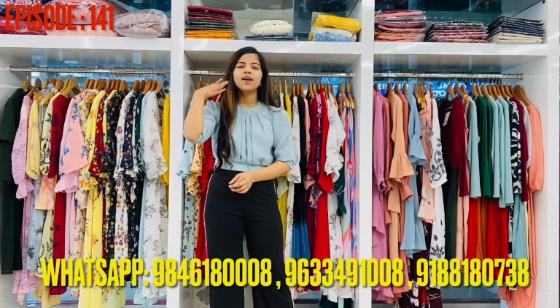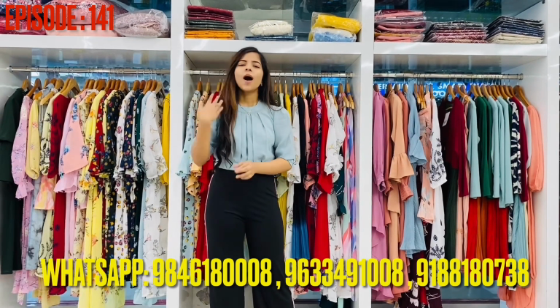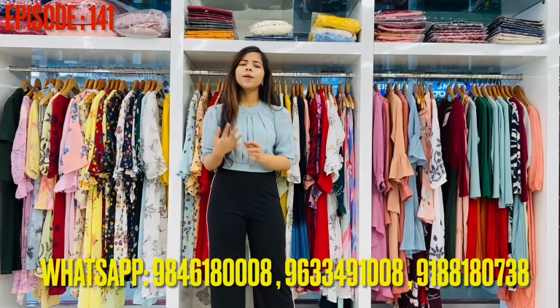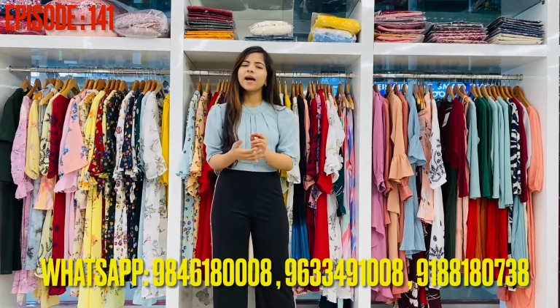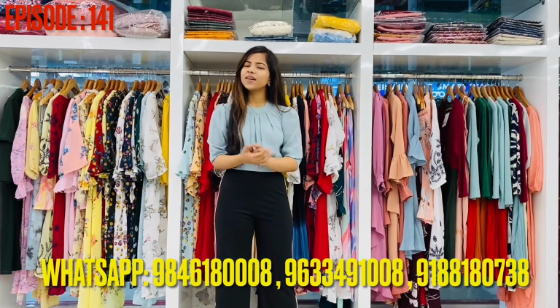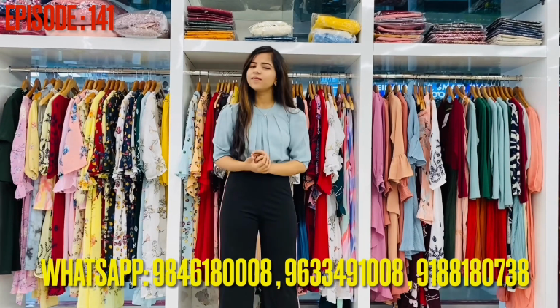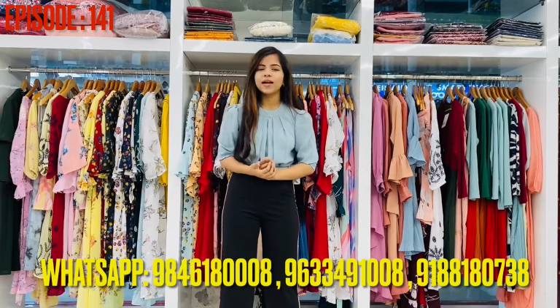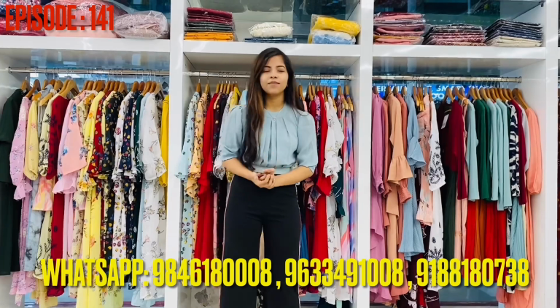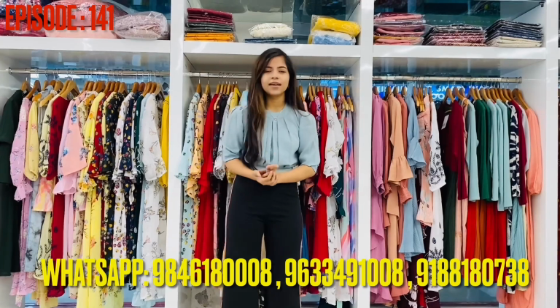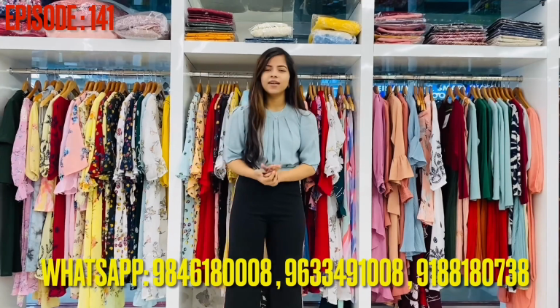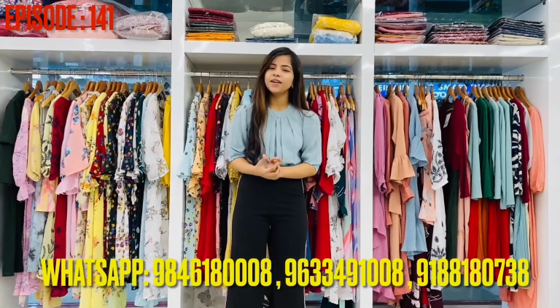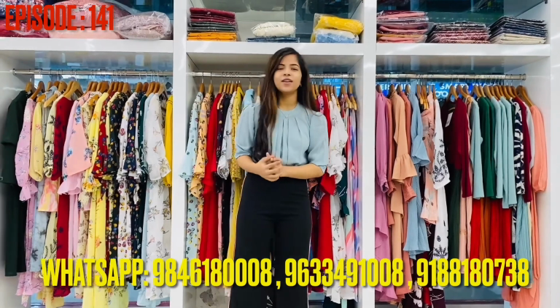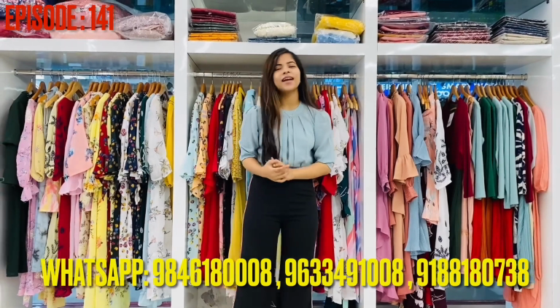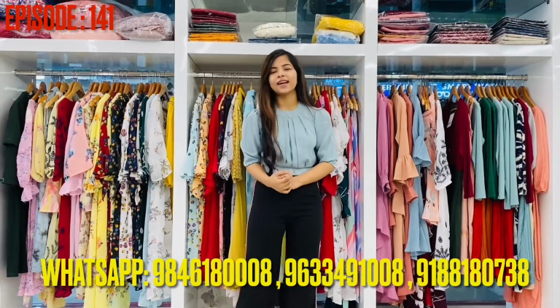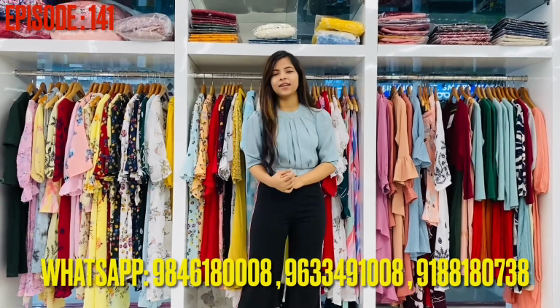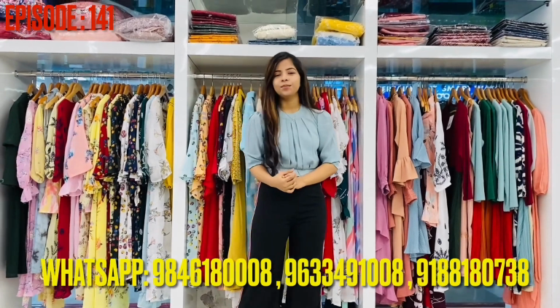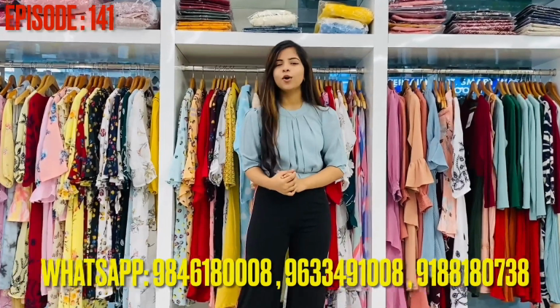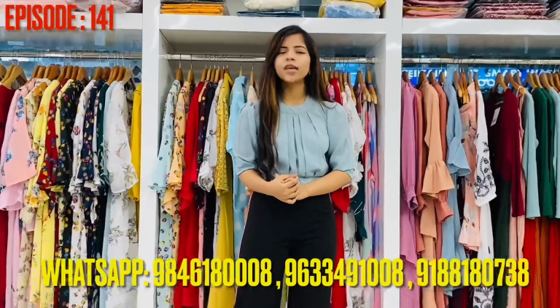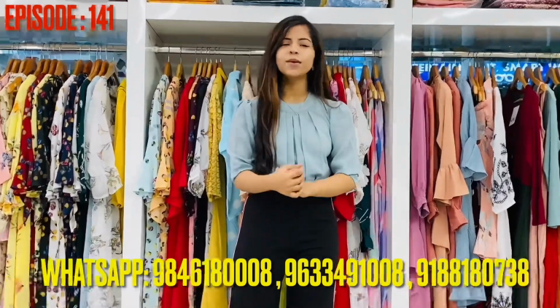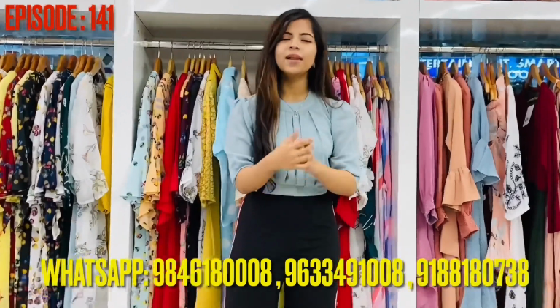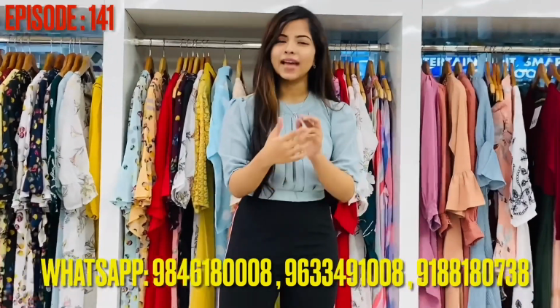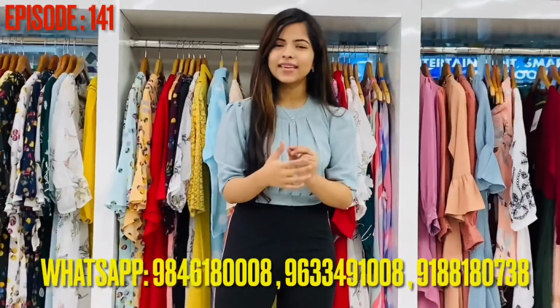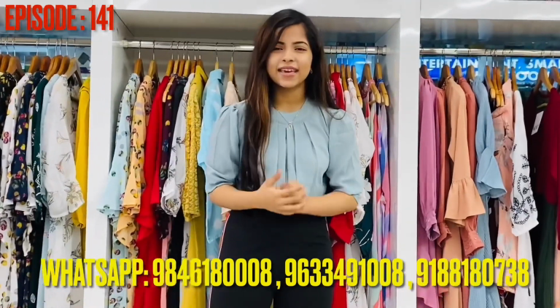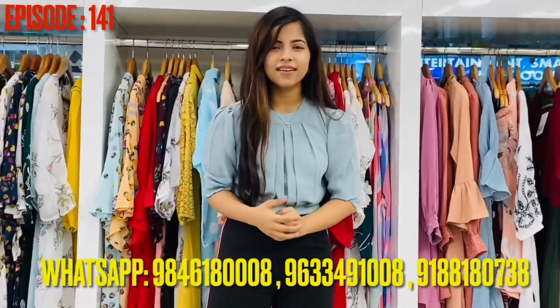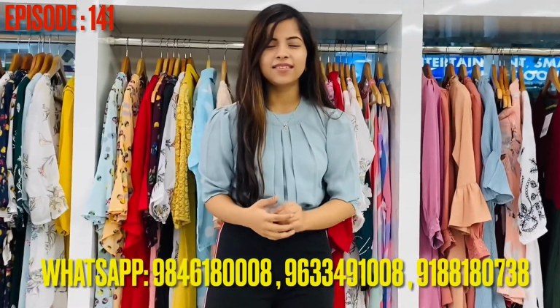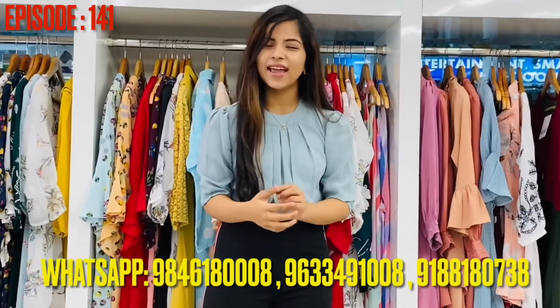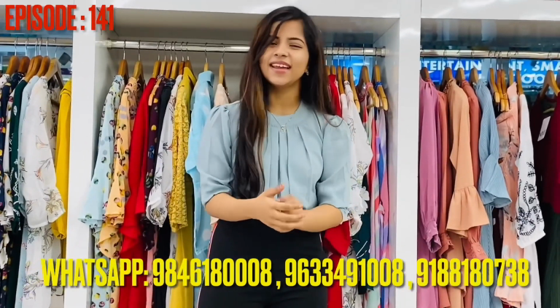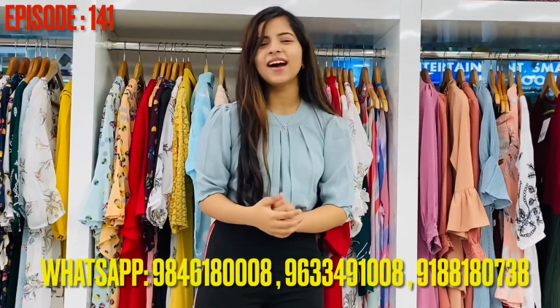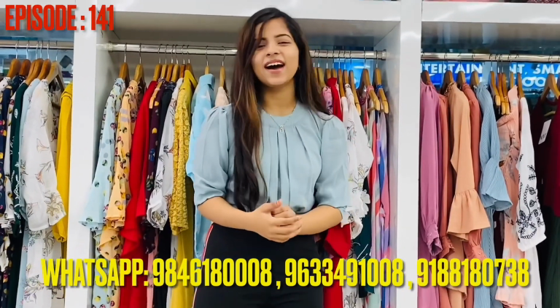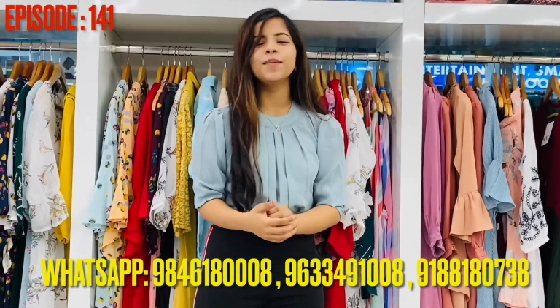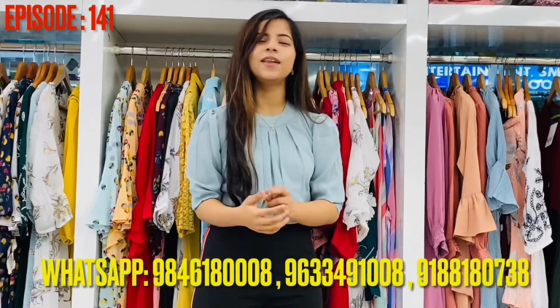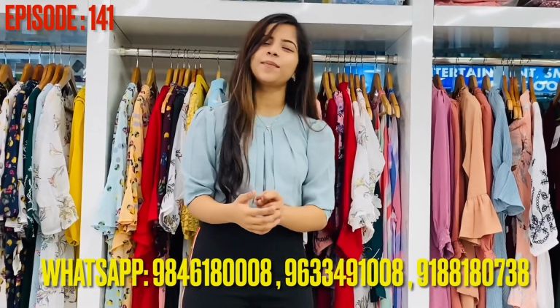So, let's take a look at this video. Please like, share and subscribe.